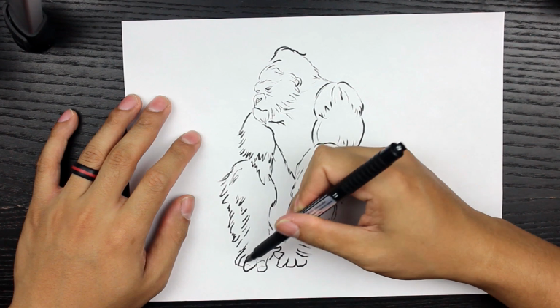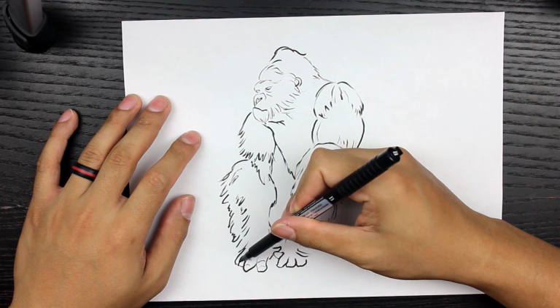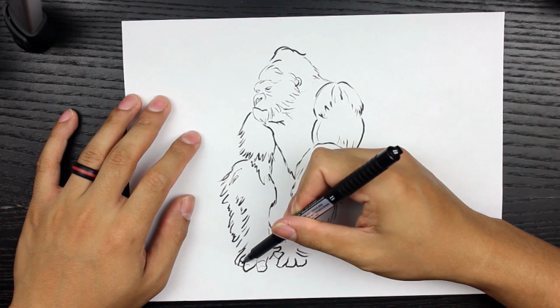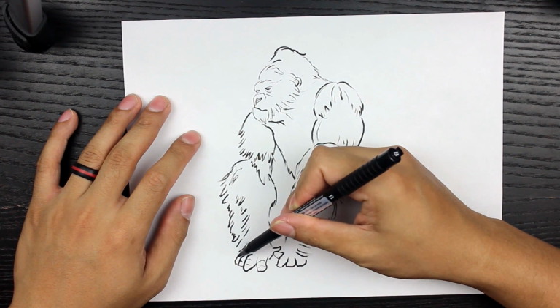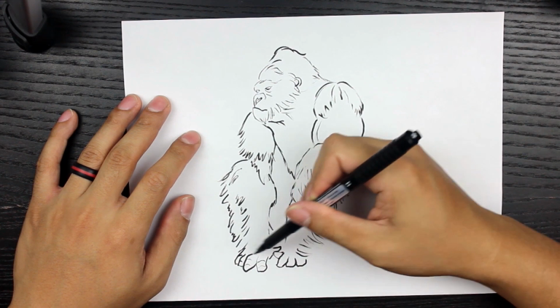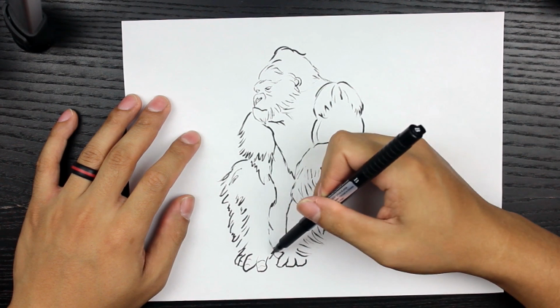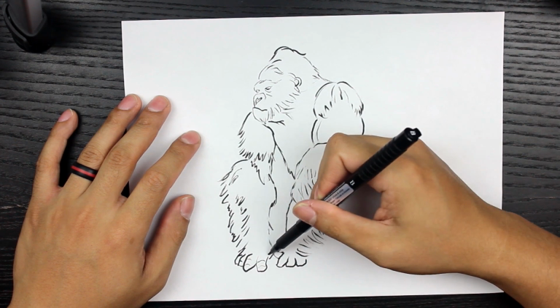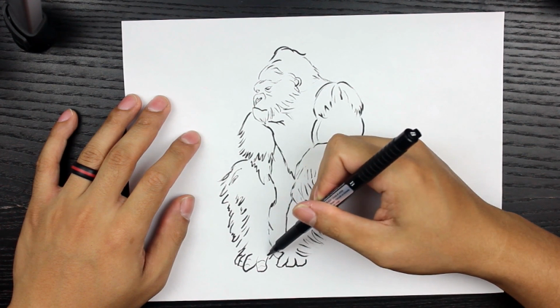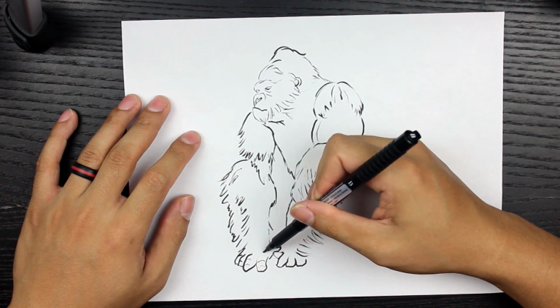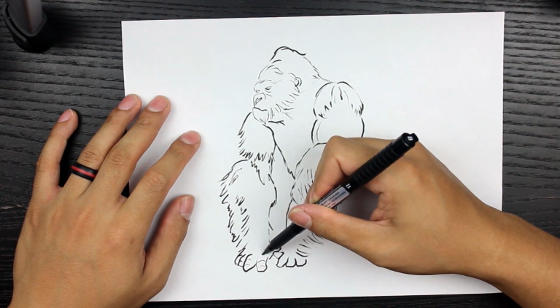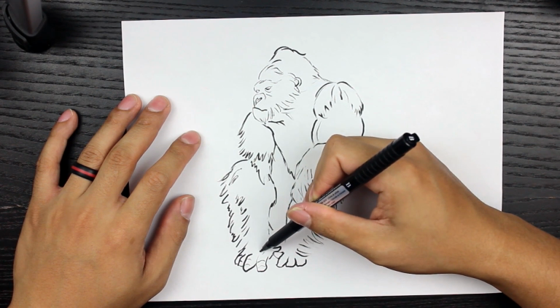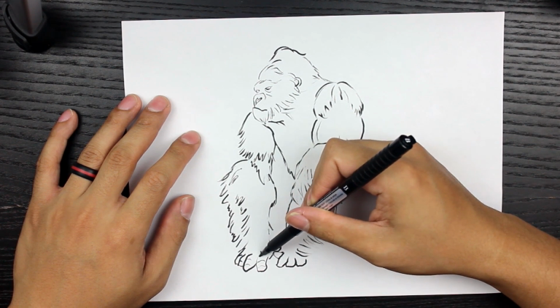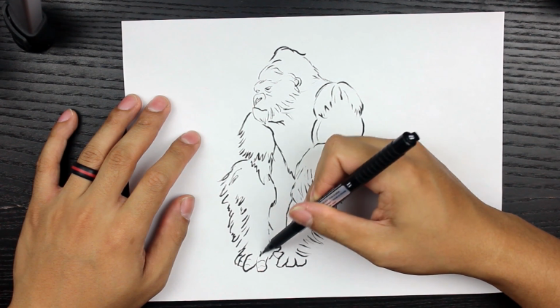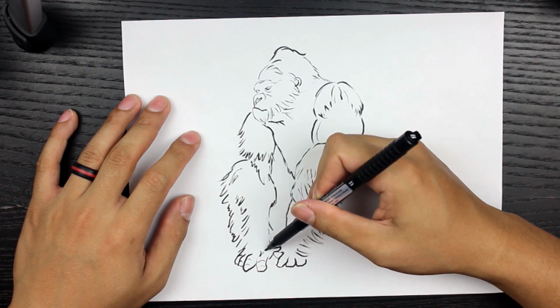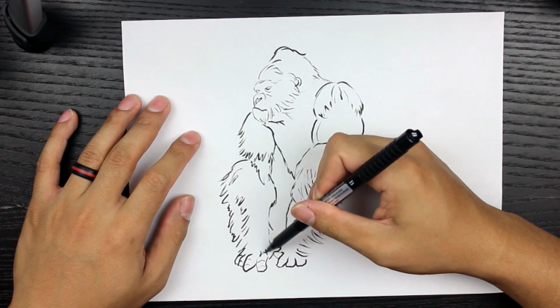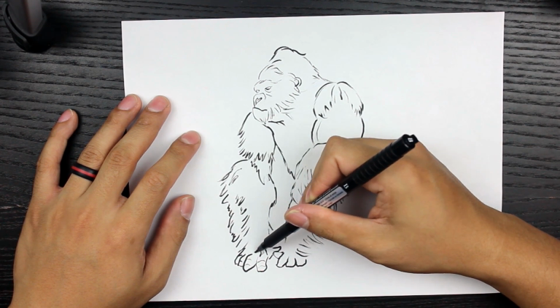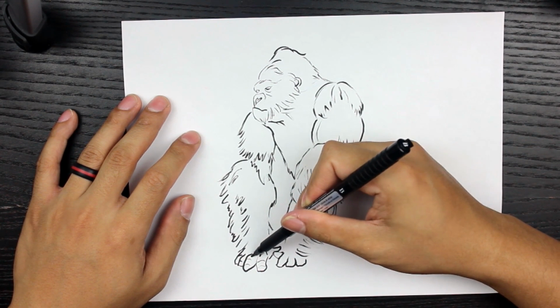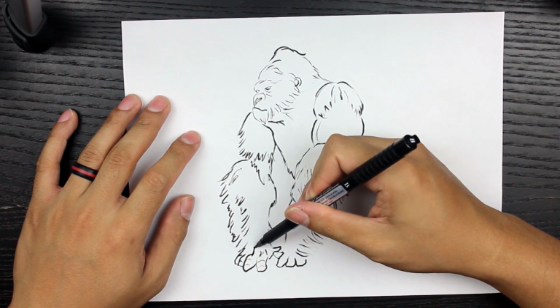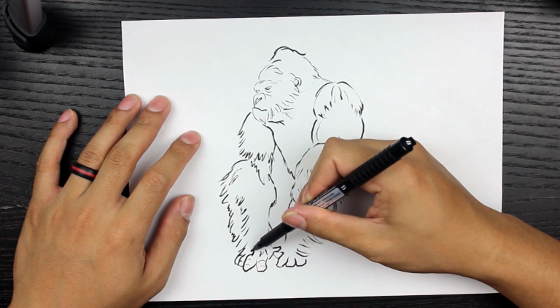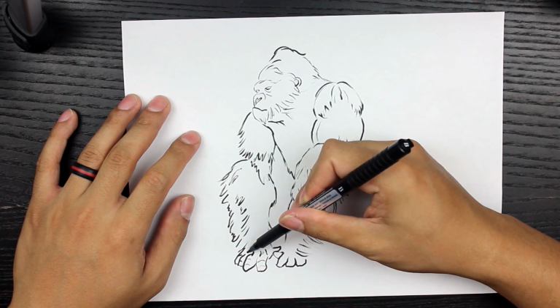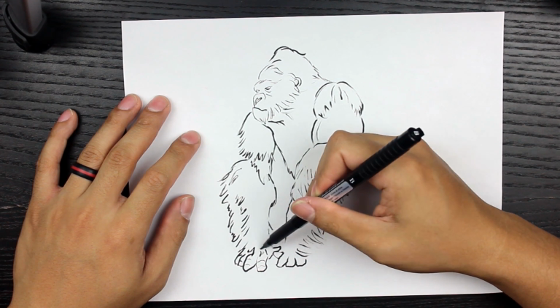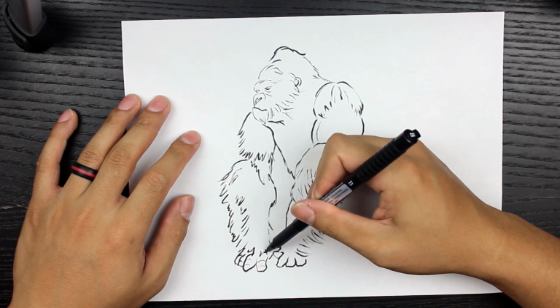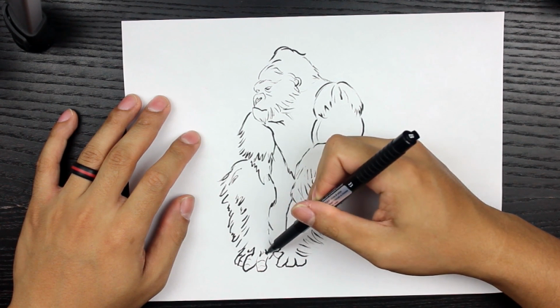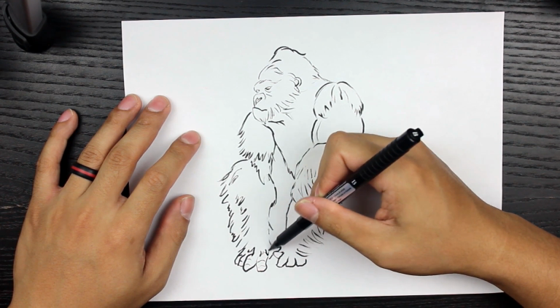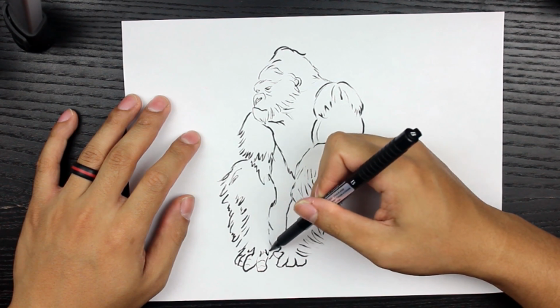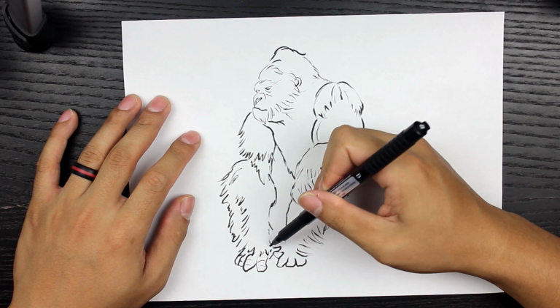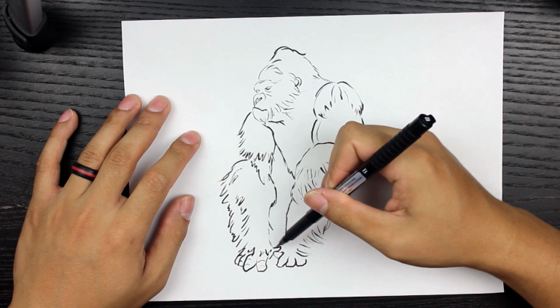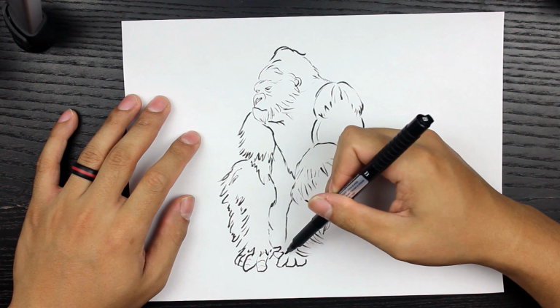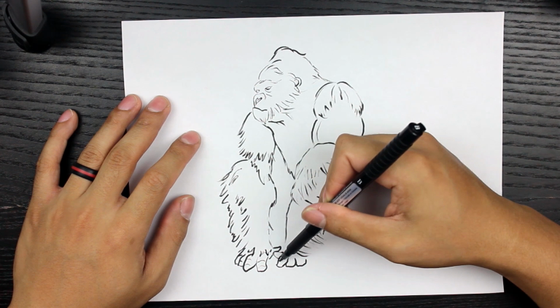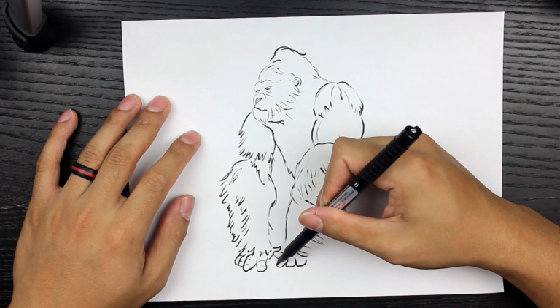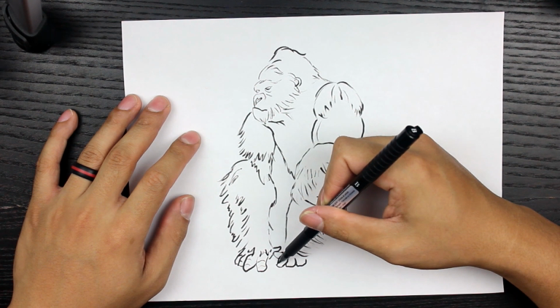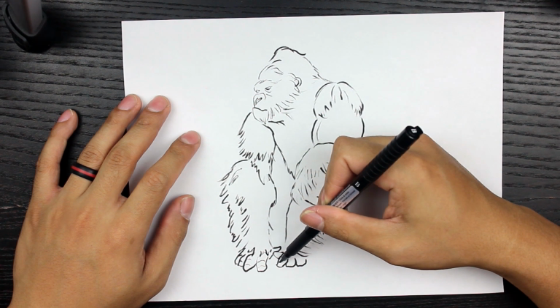Hey guys, welcome back to another video. Today we're going to be drawing Kong, aka King Kong, from the new movie.